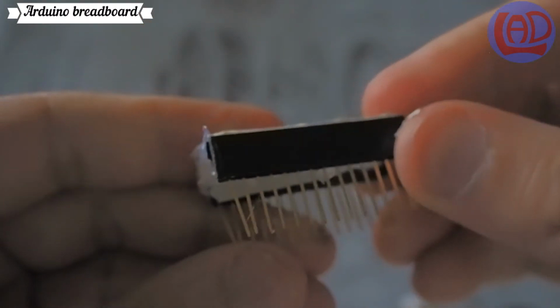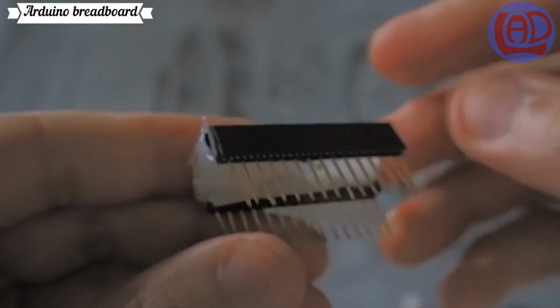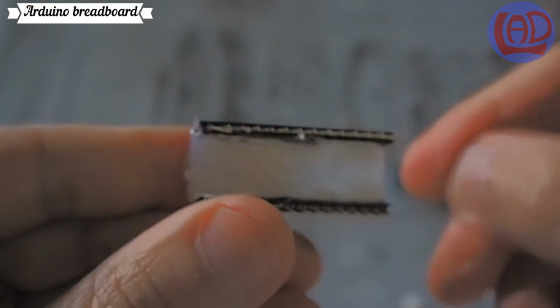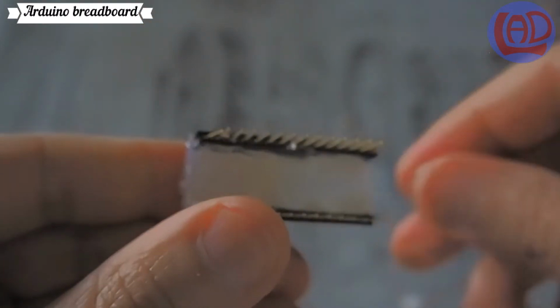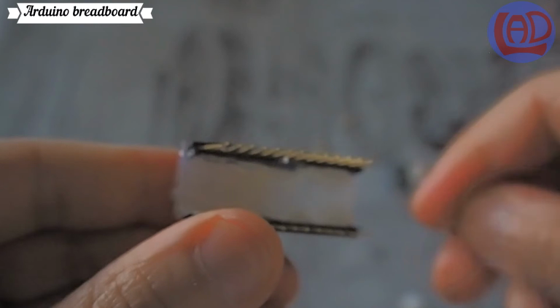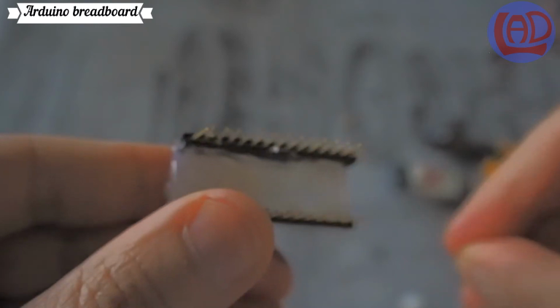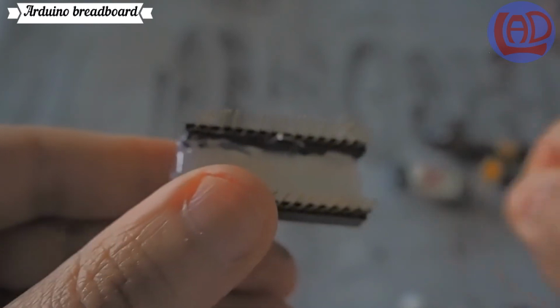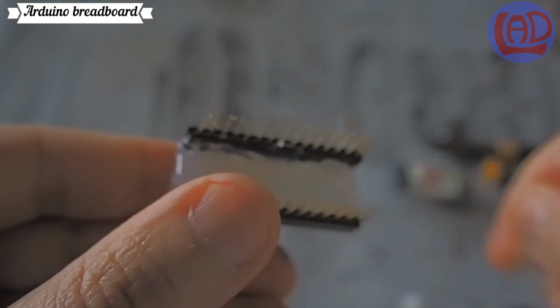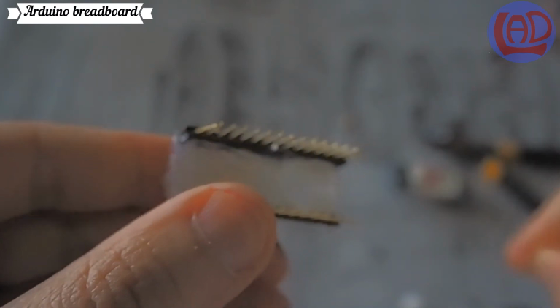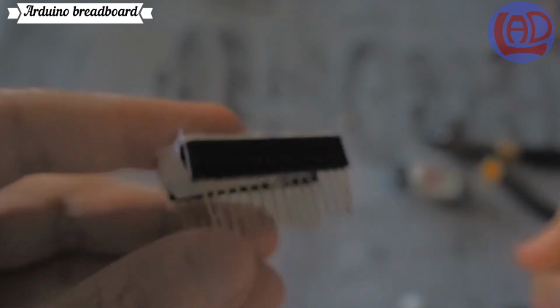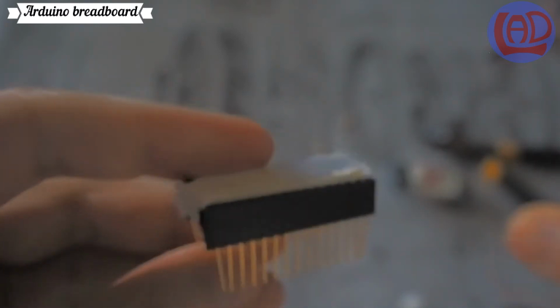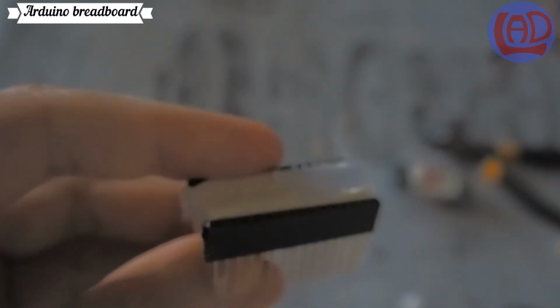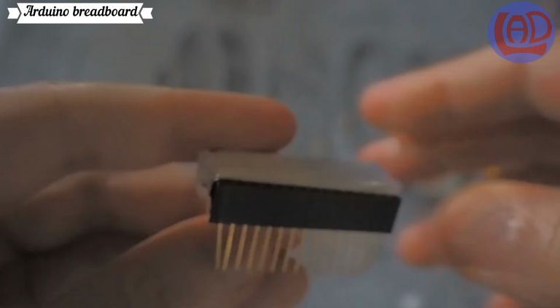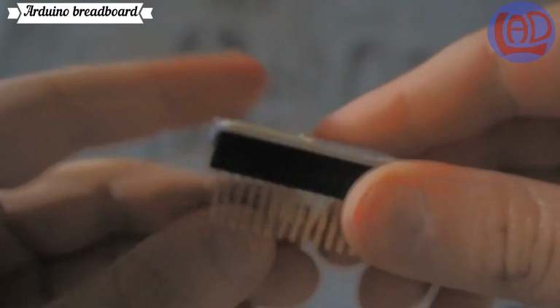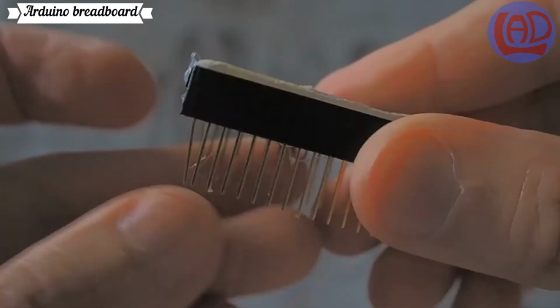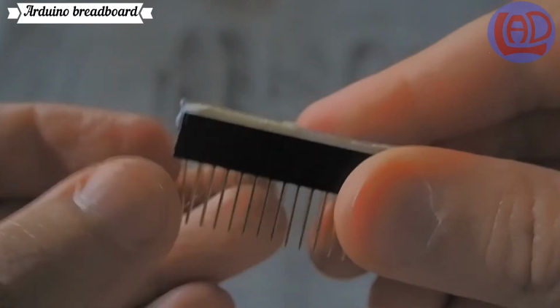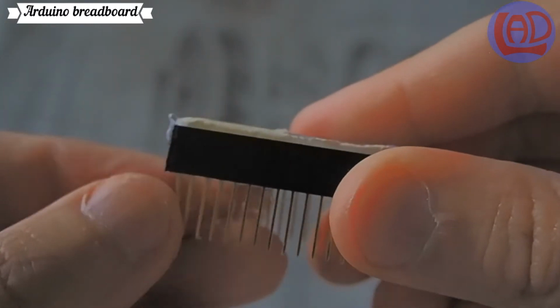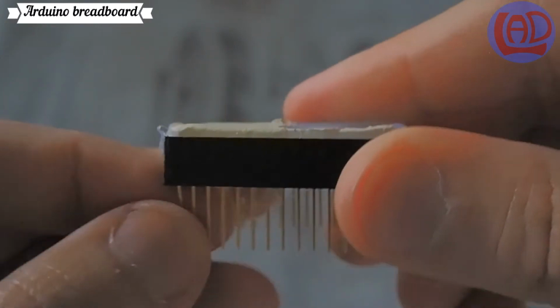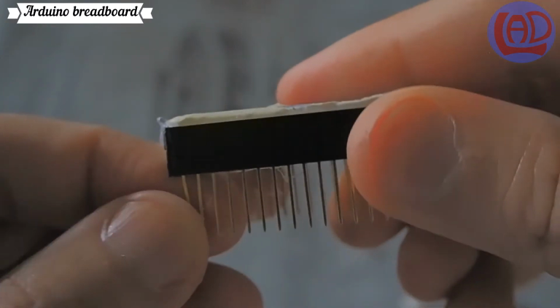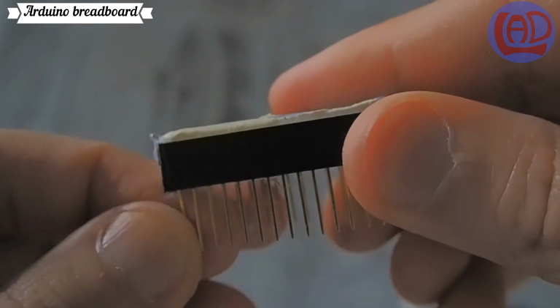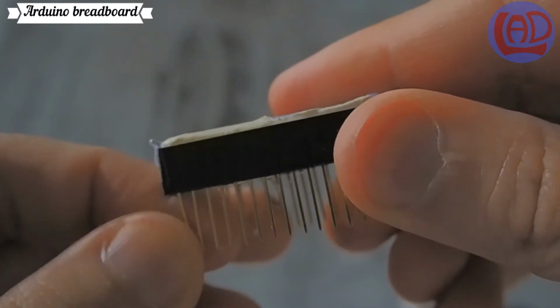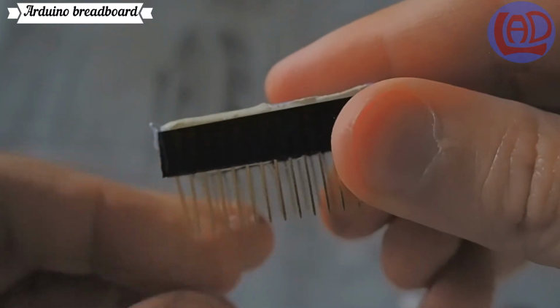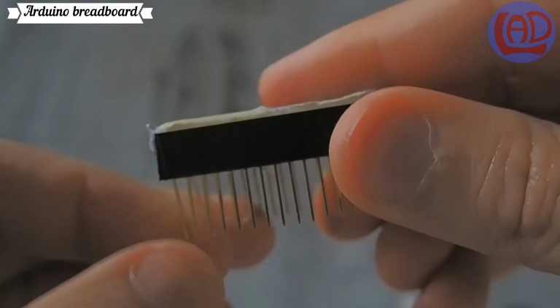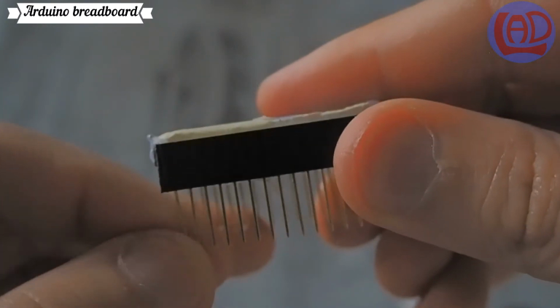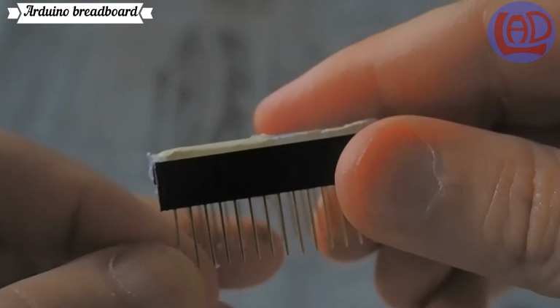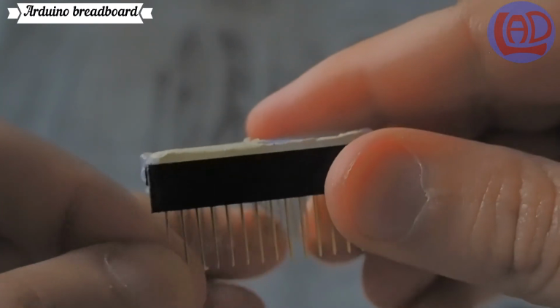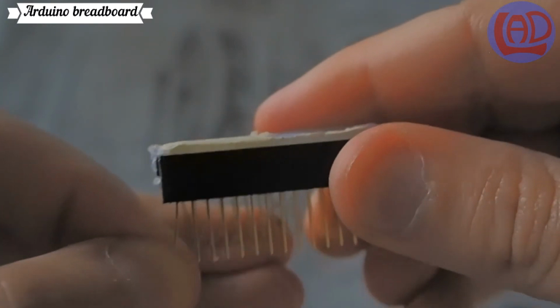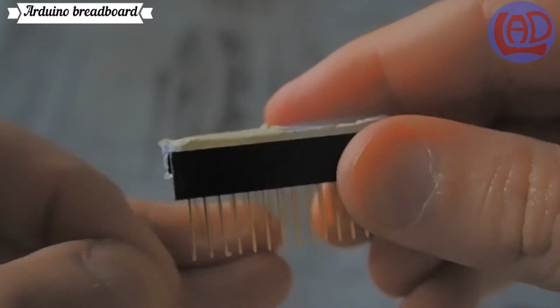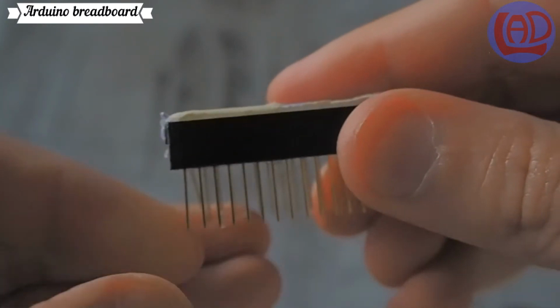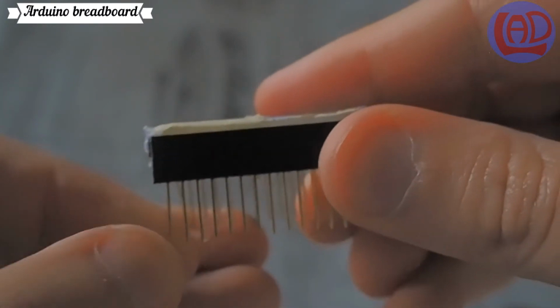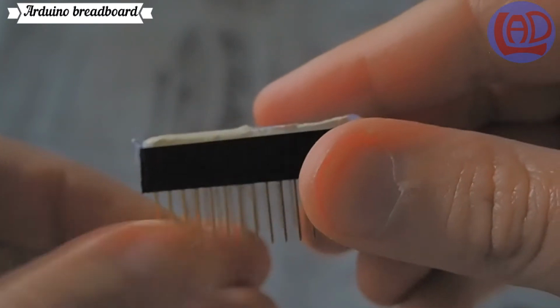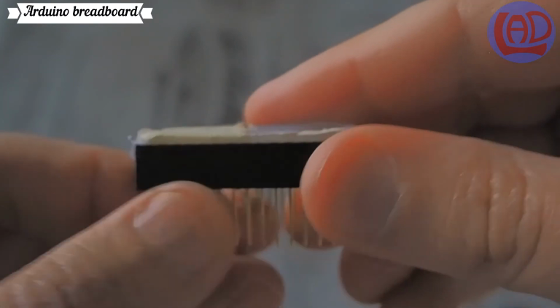All the electrical connections will be done on this board rather than on the Arduino itself.